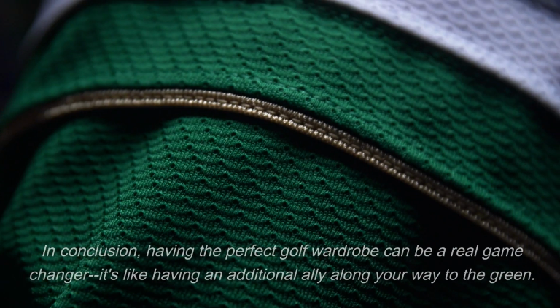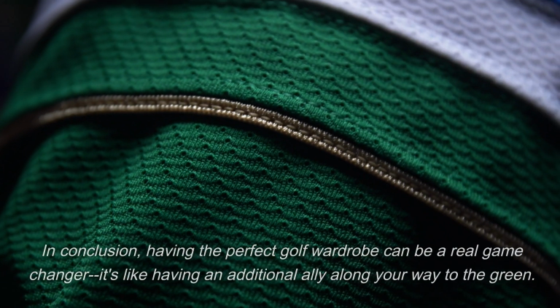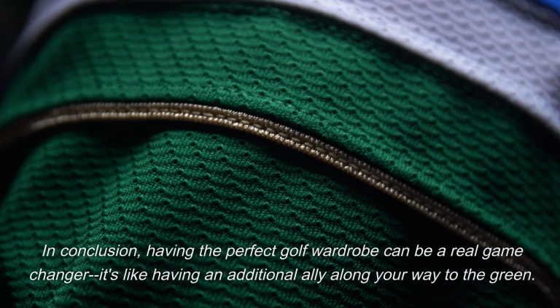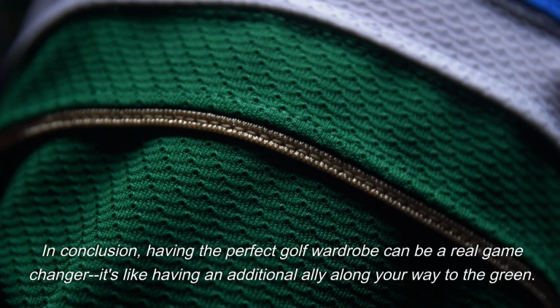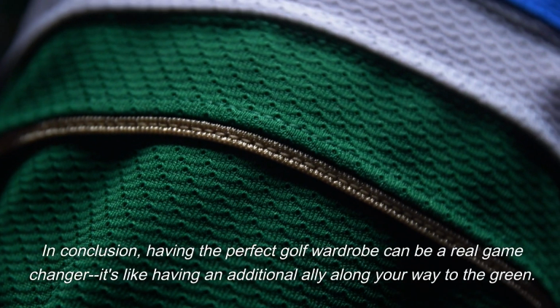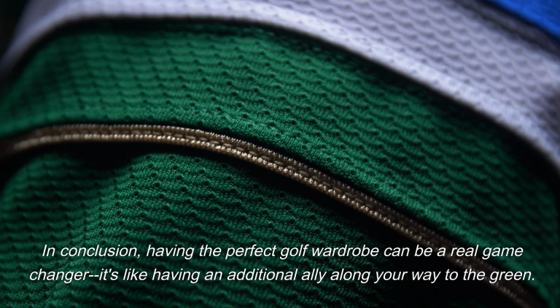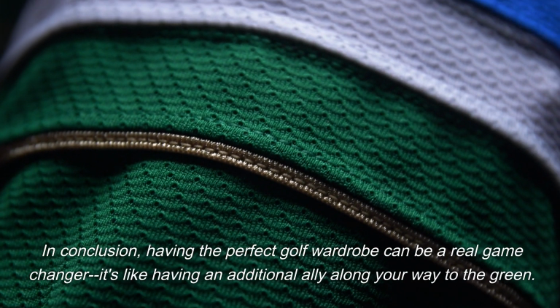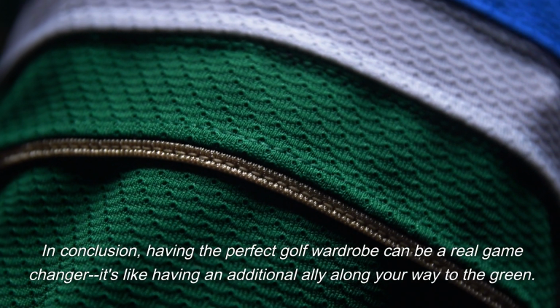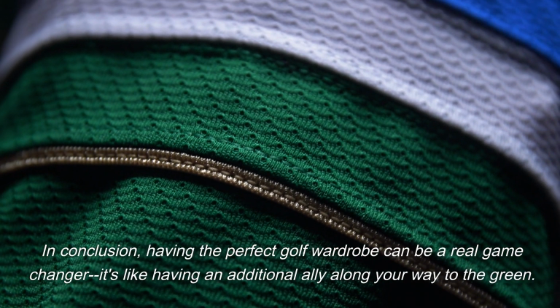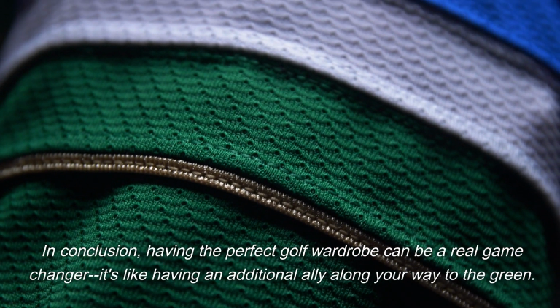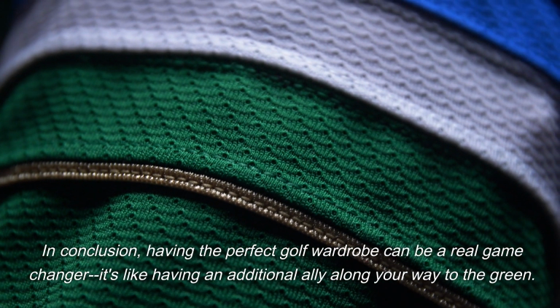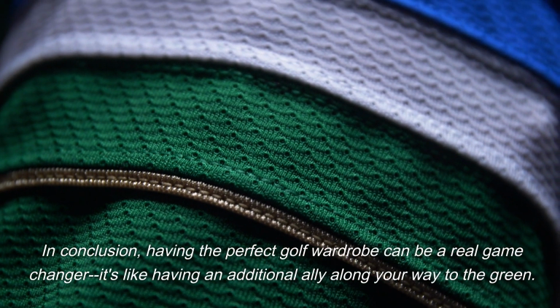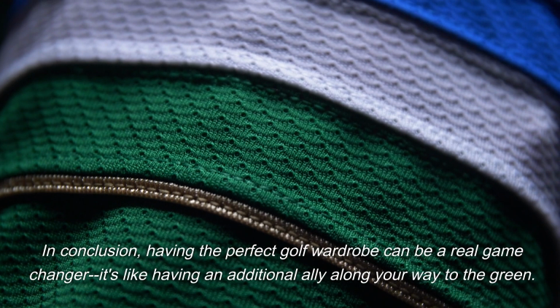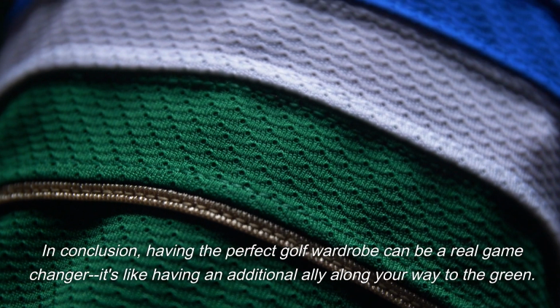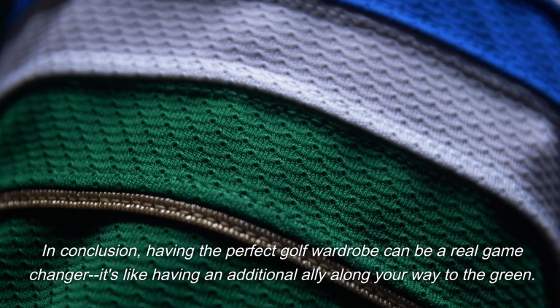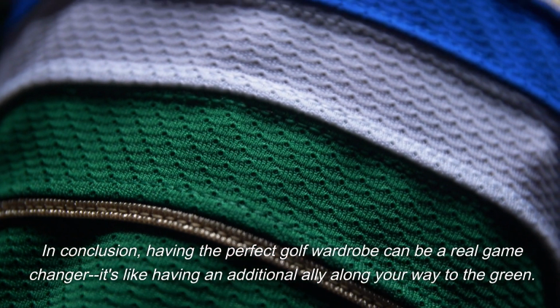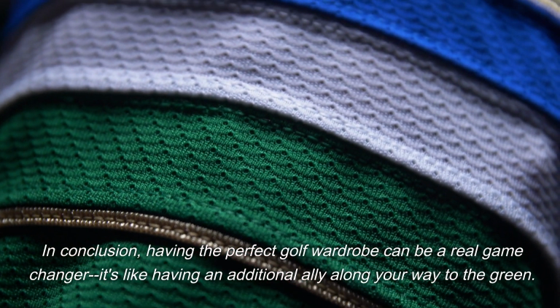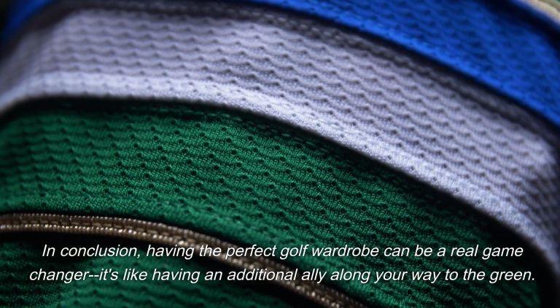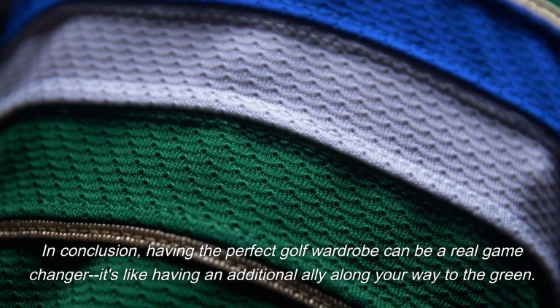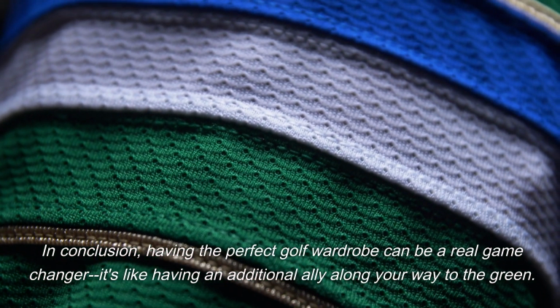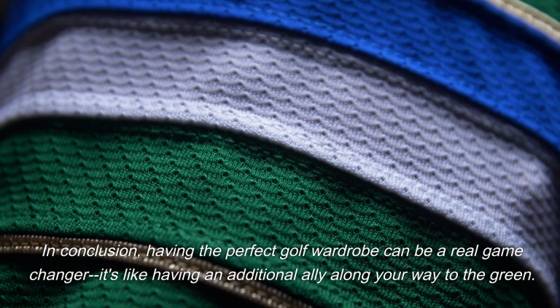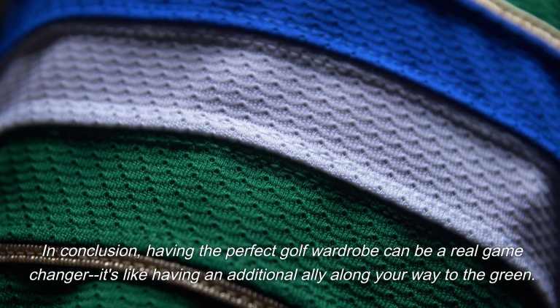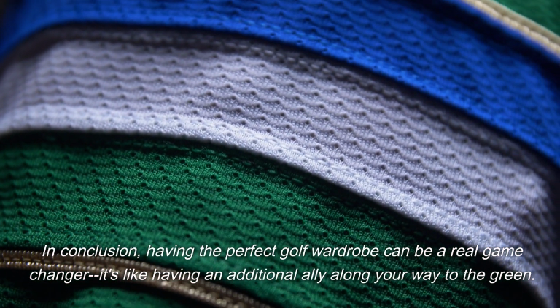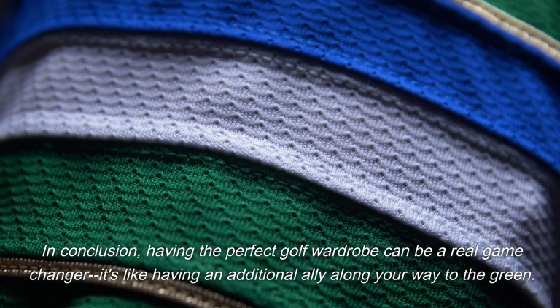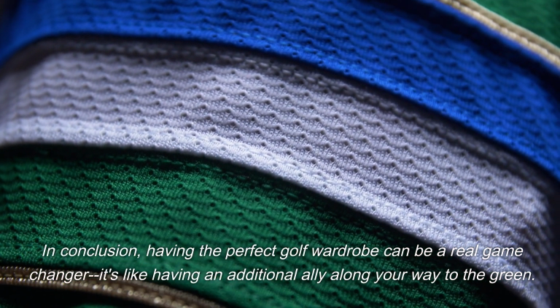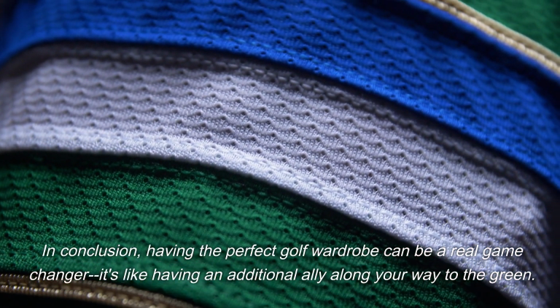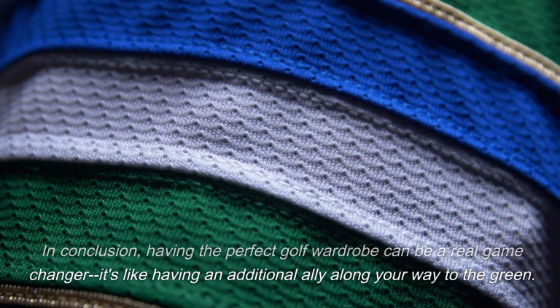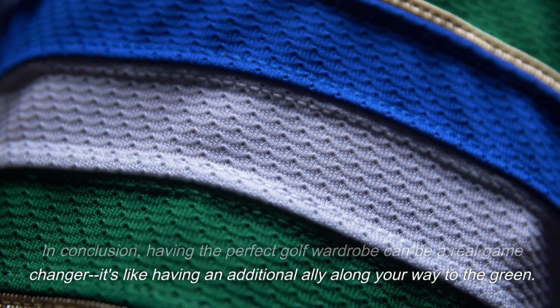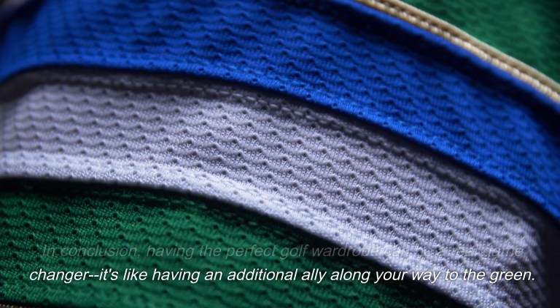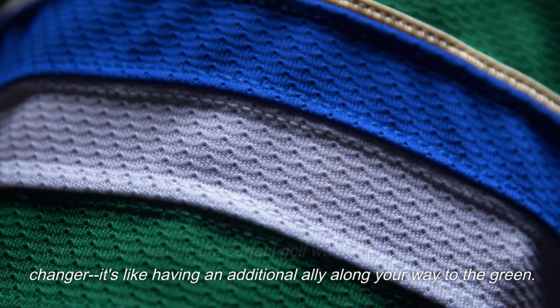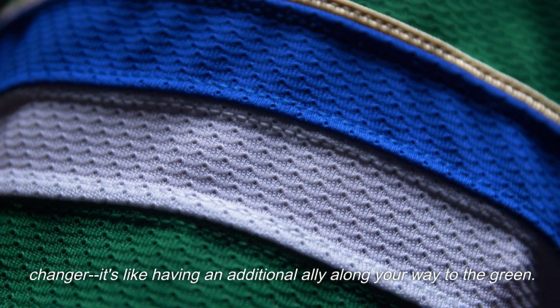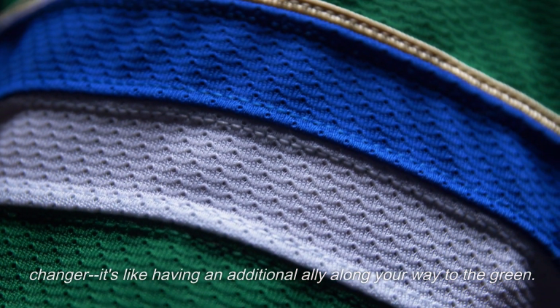In conclusion, having the perfect golf wardrobe can be a real game-changer — it's like having an additional ally along your way to the green.